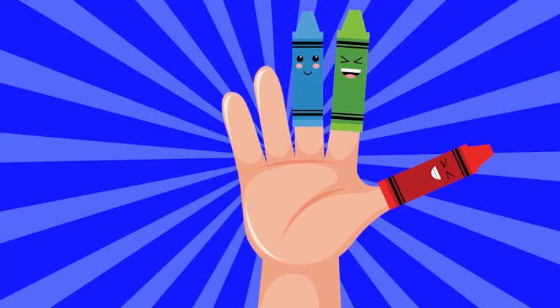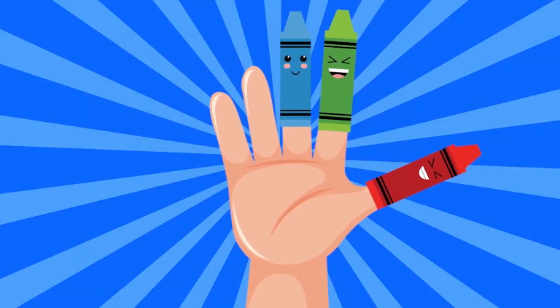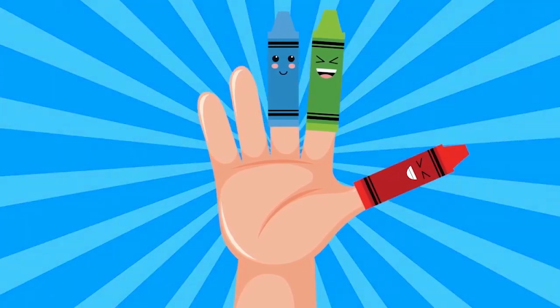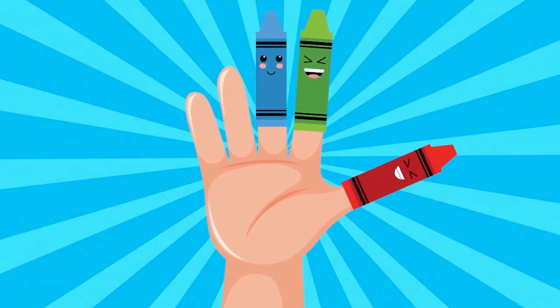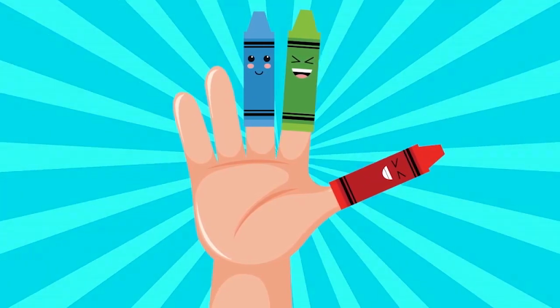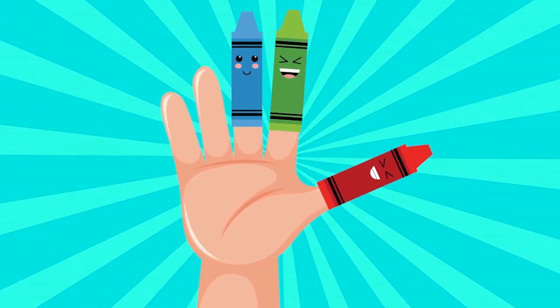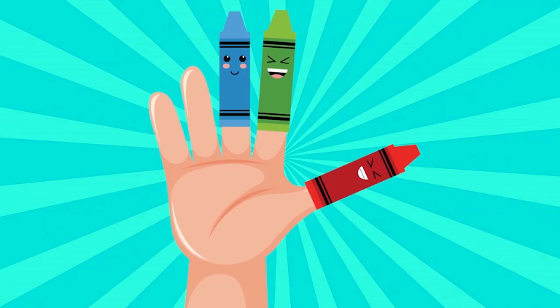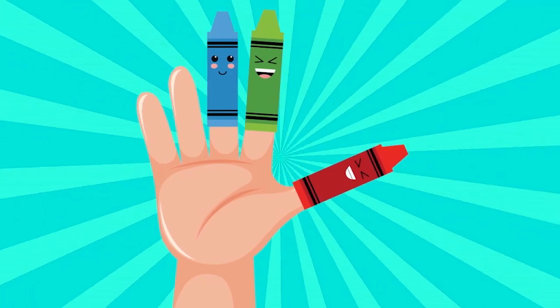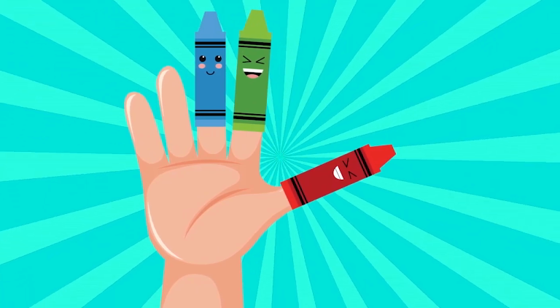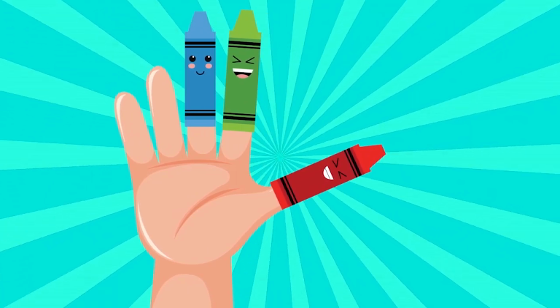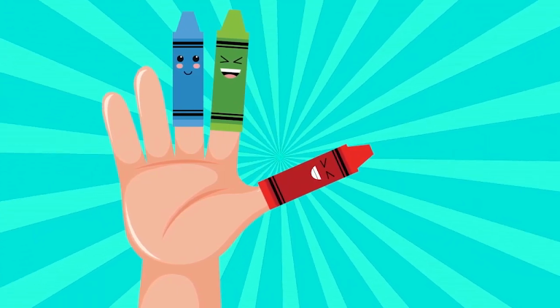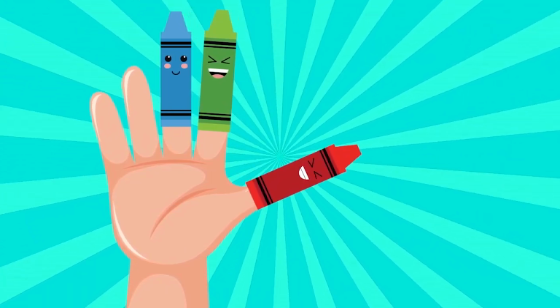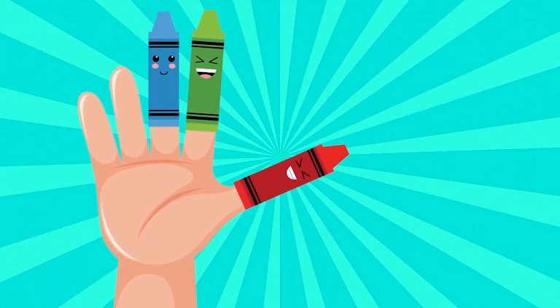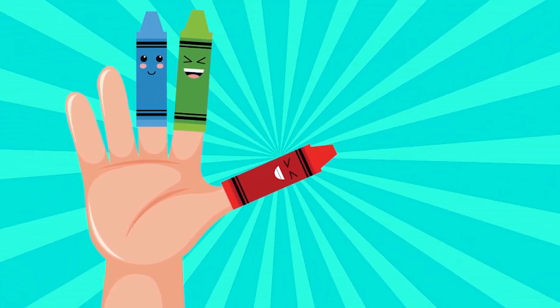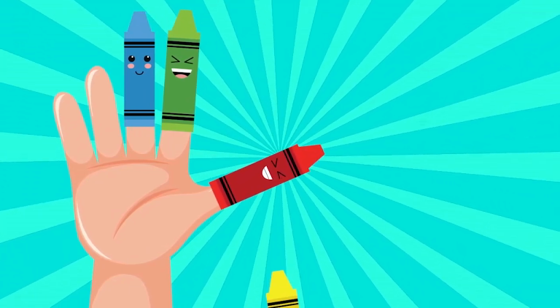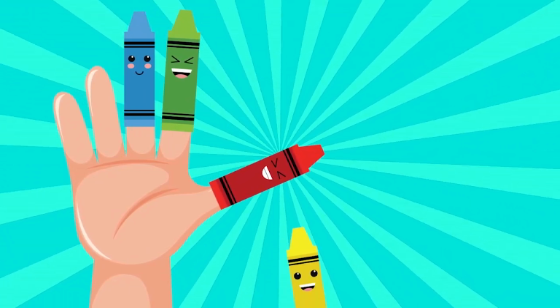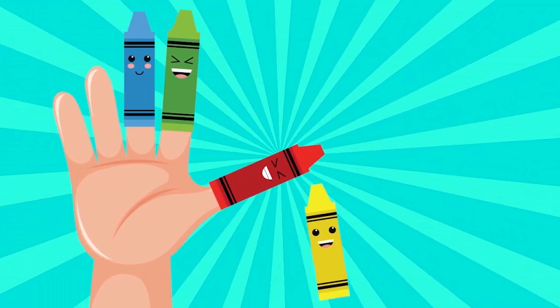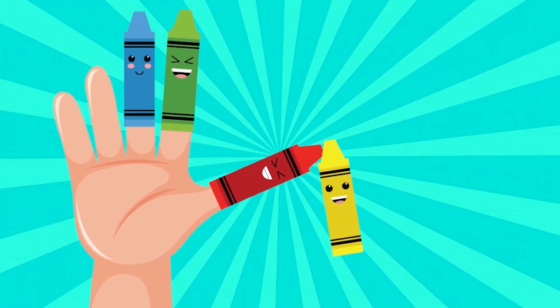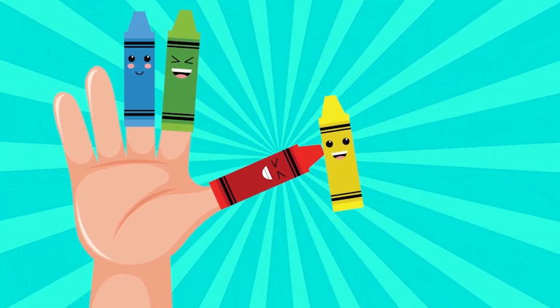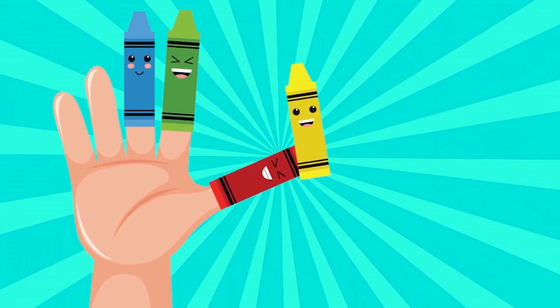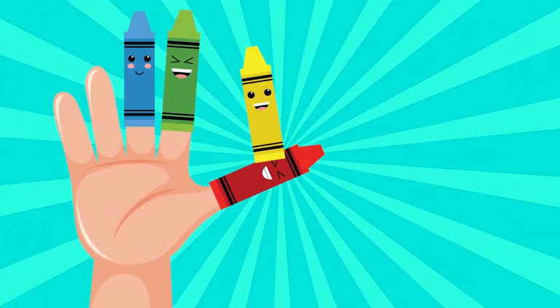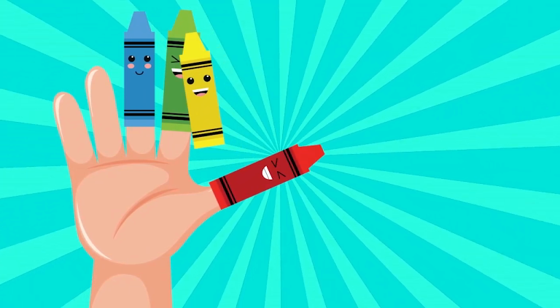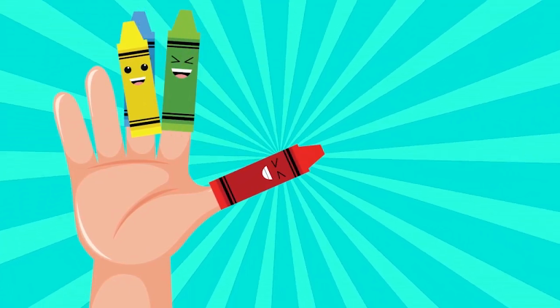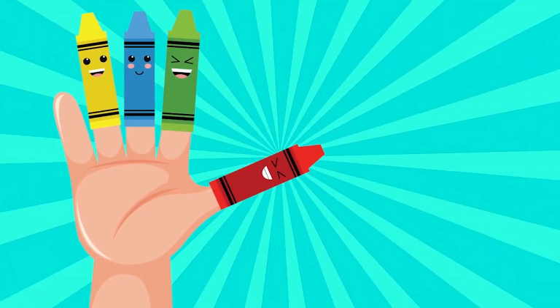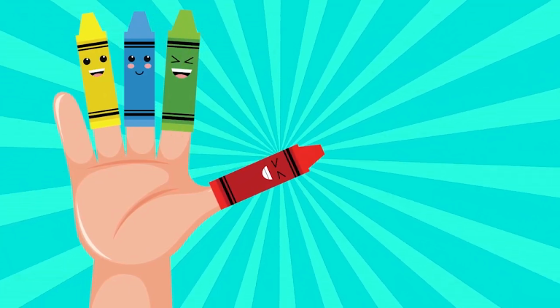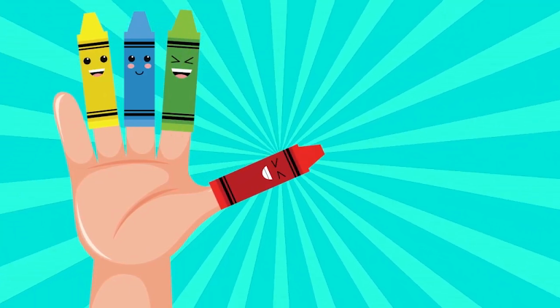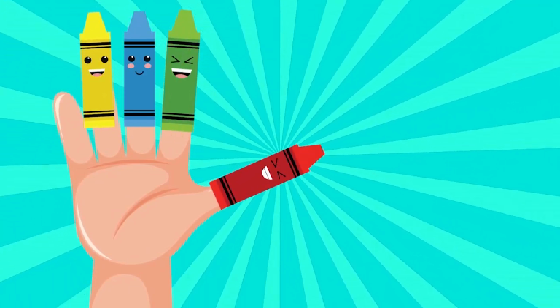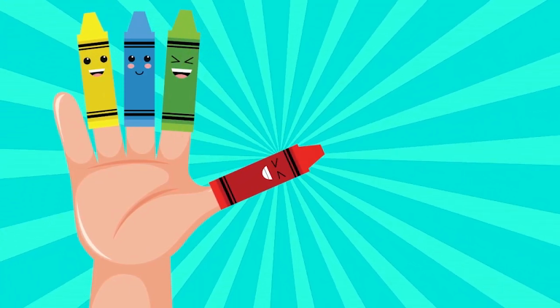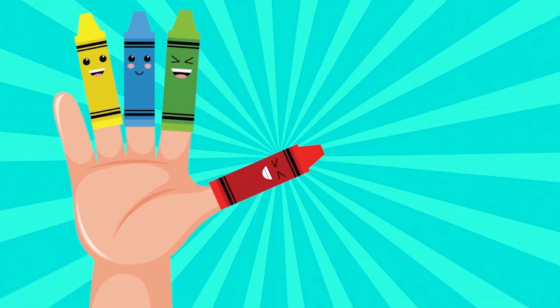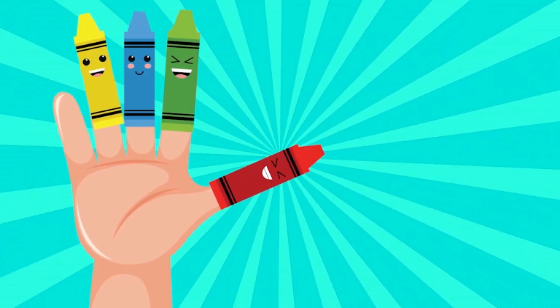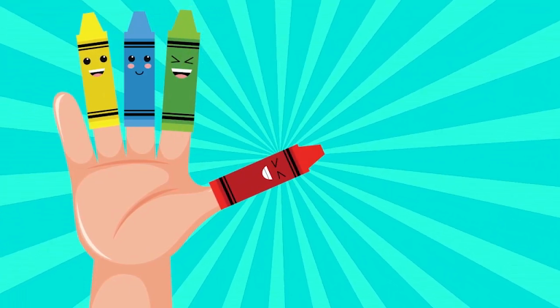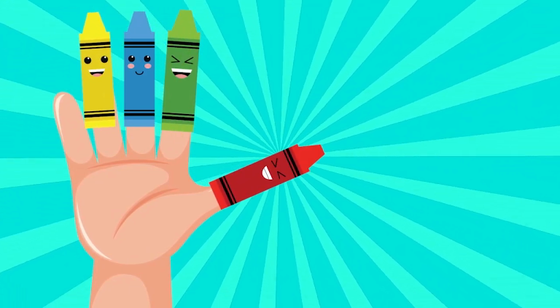Yellow color, yellow color, where are you? Here I am, here I am, how do you do?